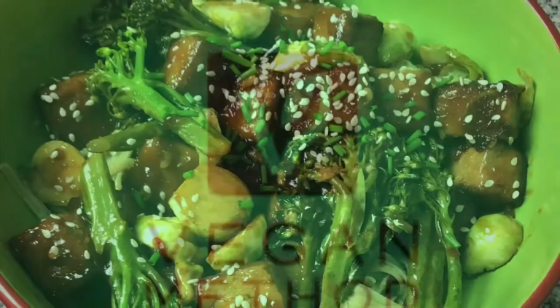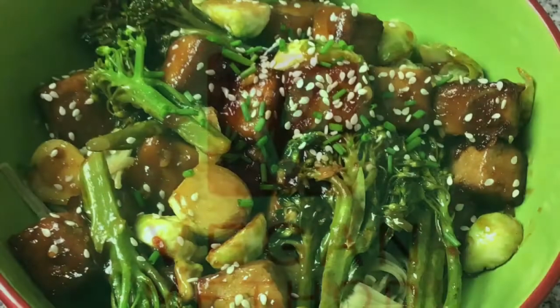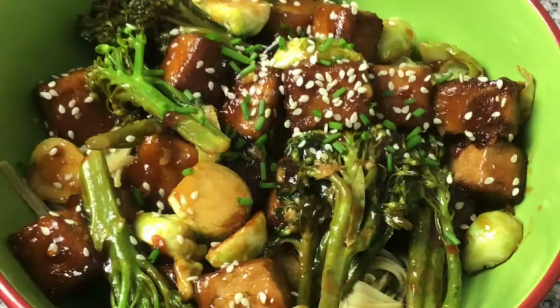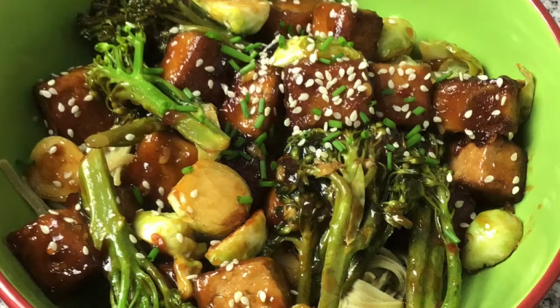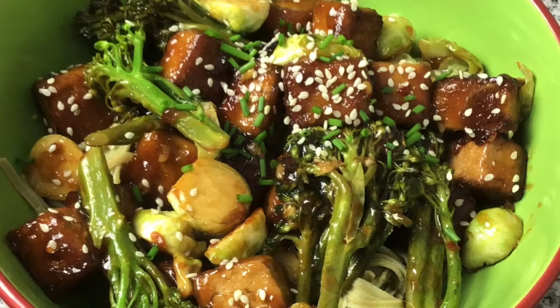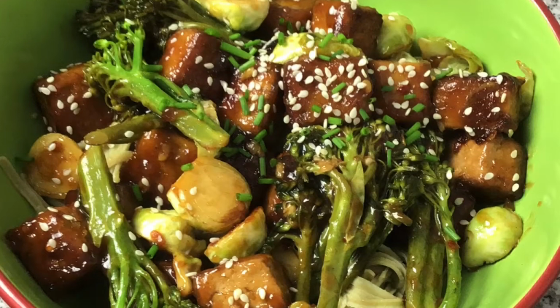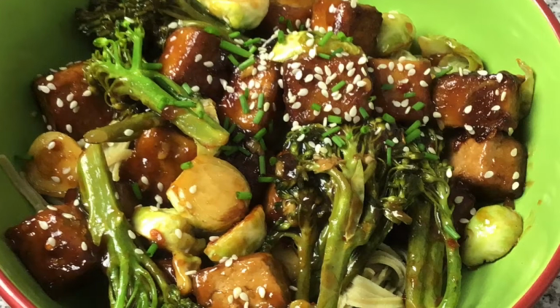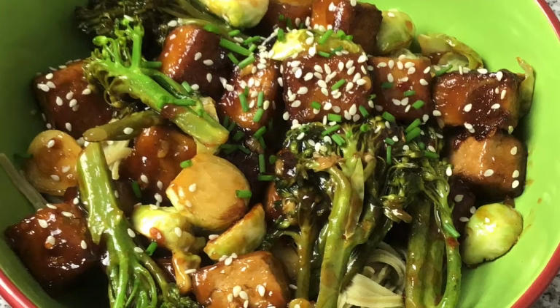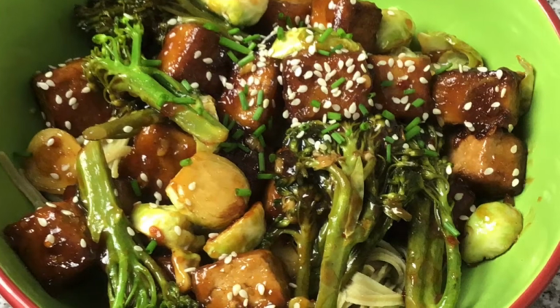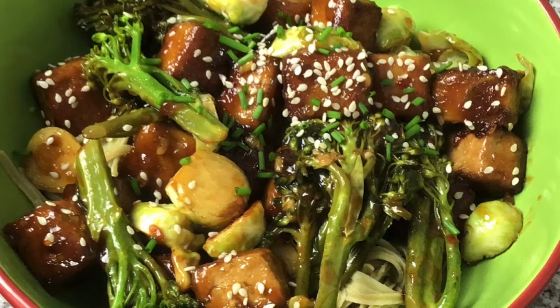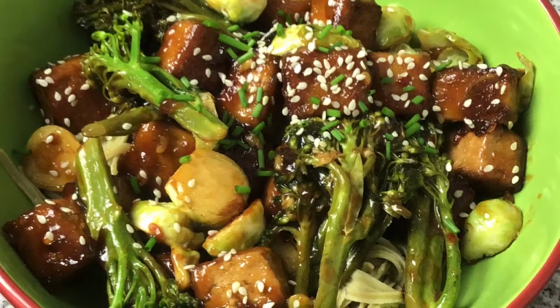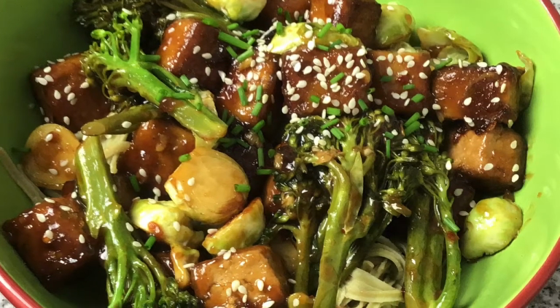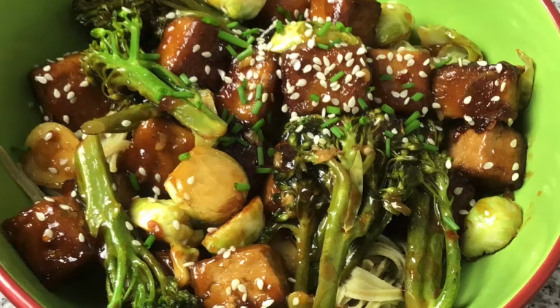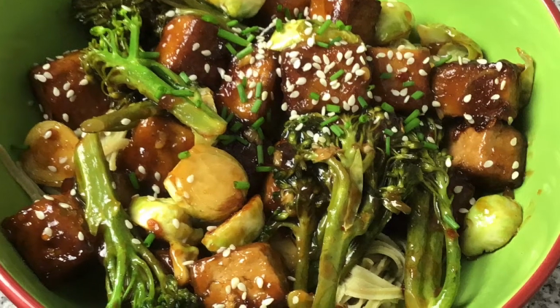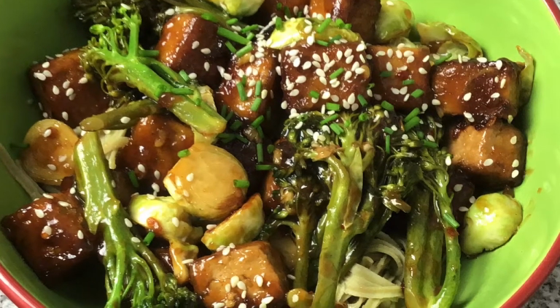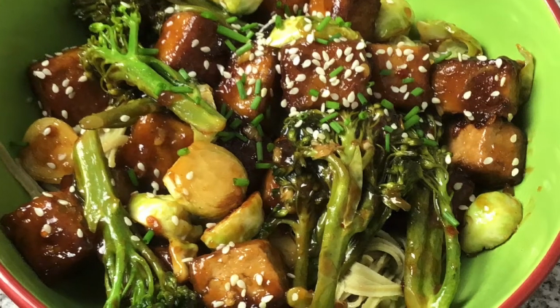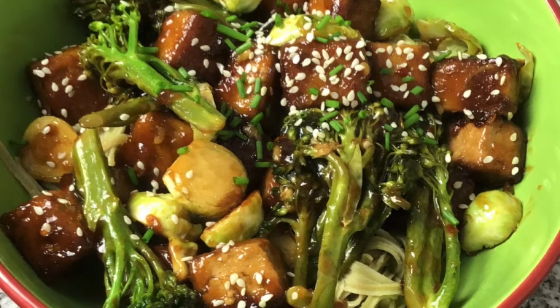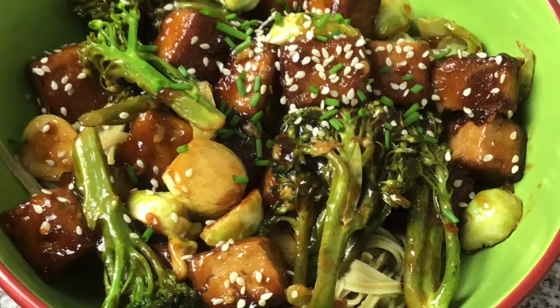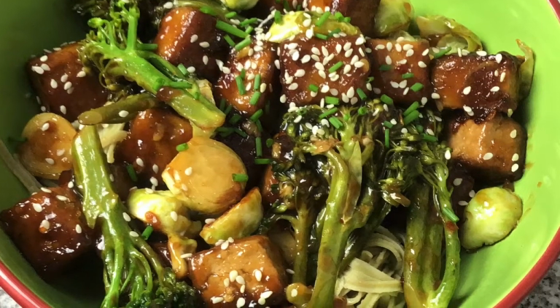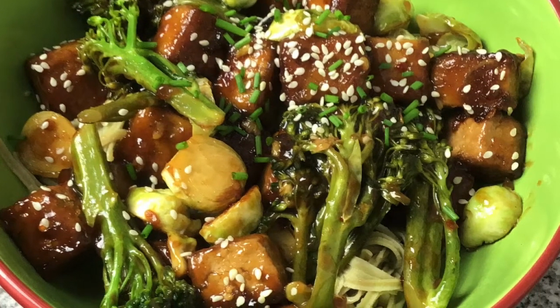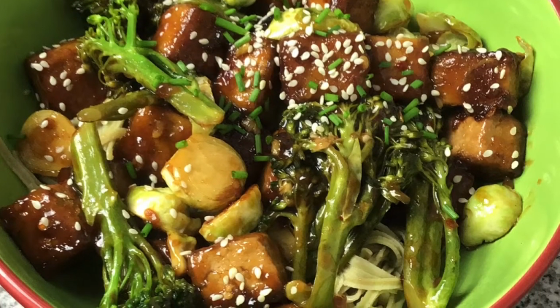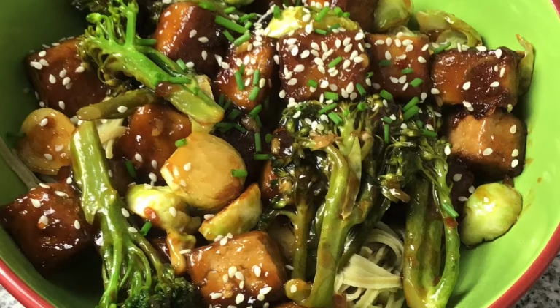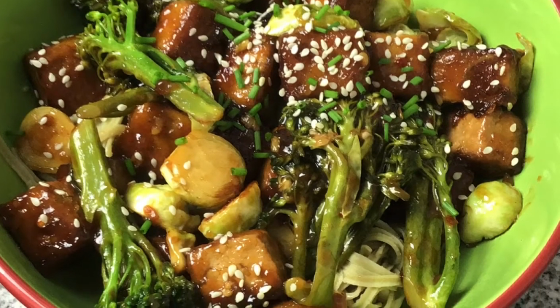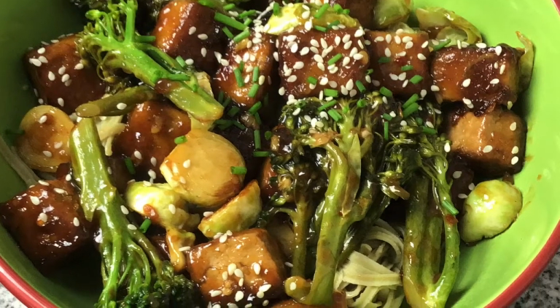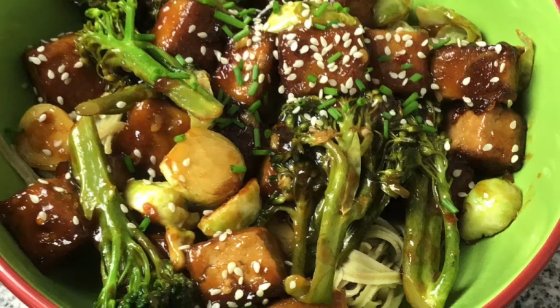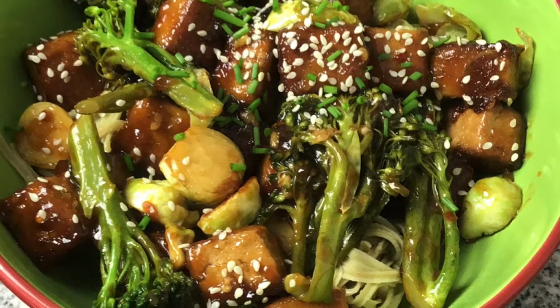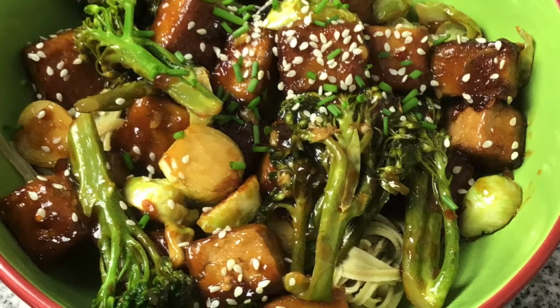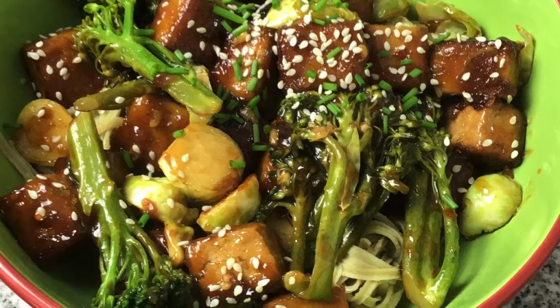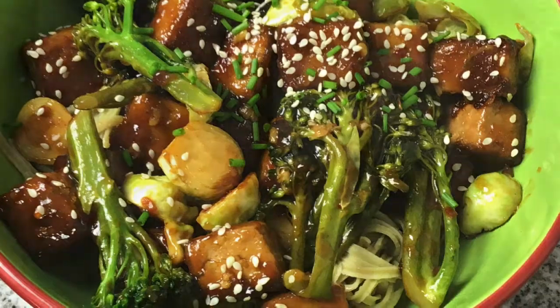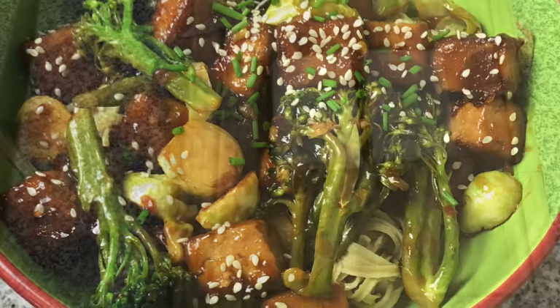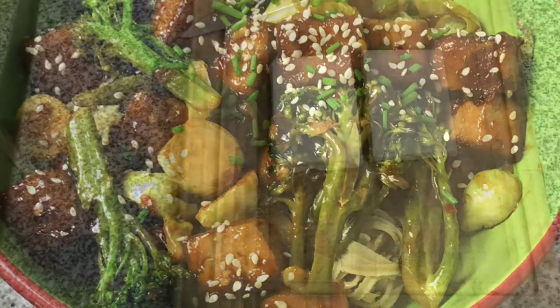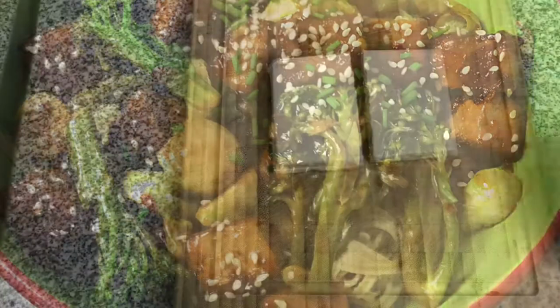Welcome to Vegan Method. In this video I'm going to show you how to make General Tsao's tofu.